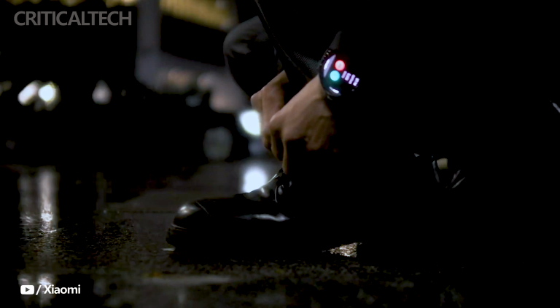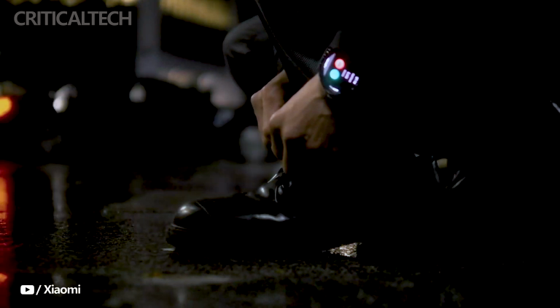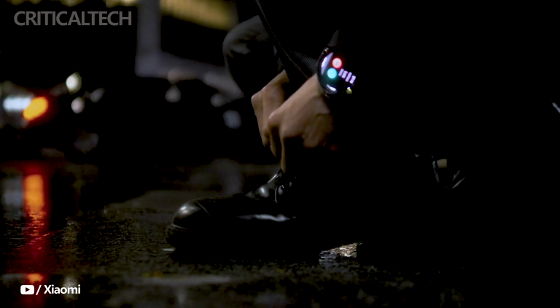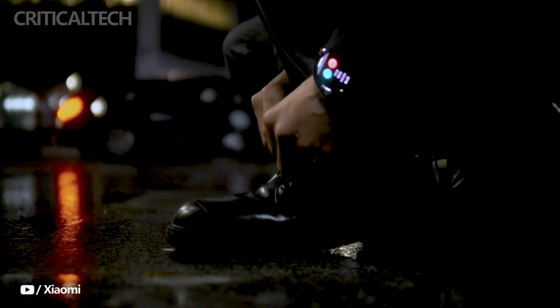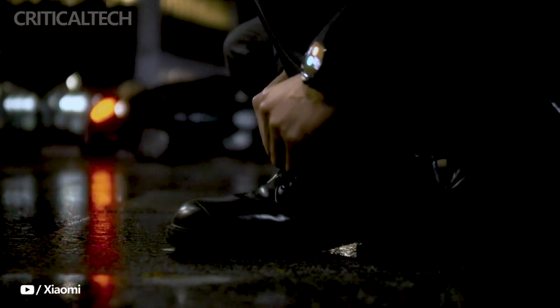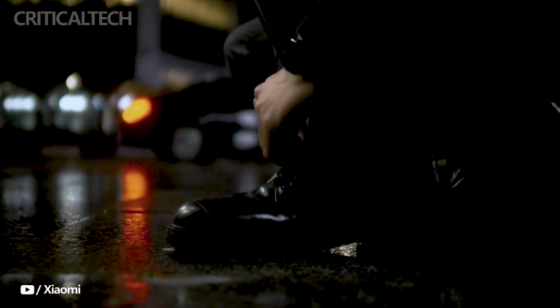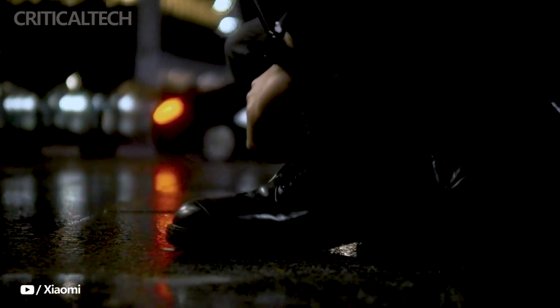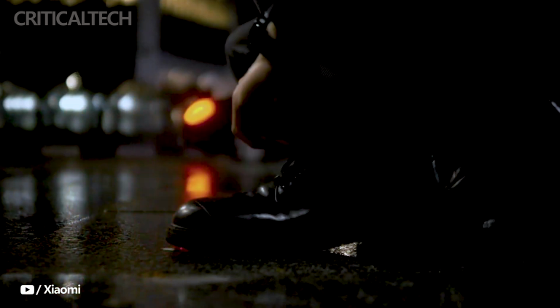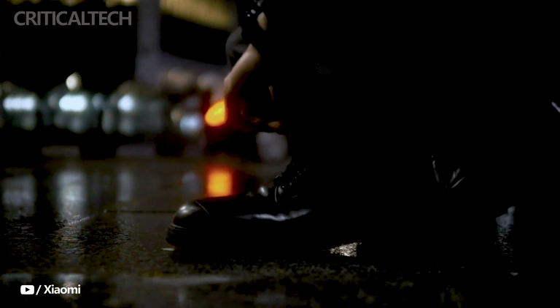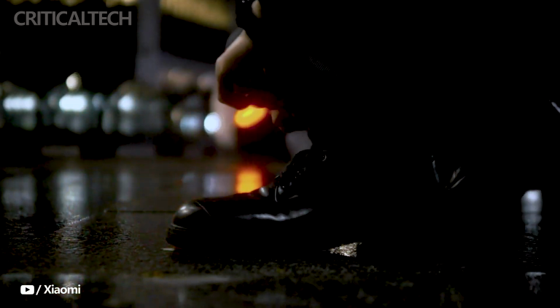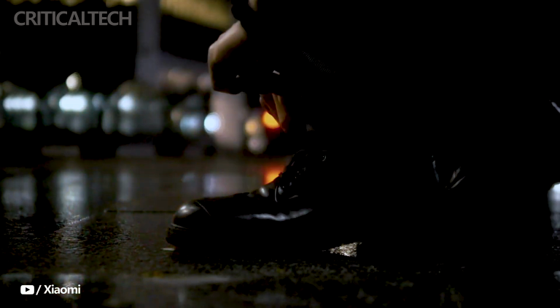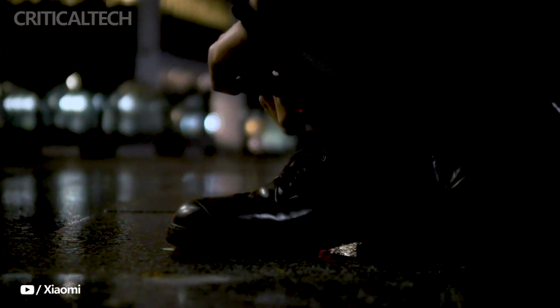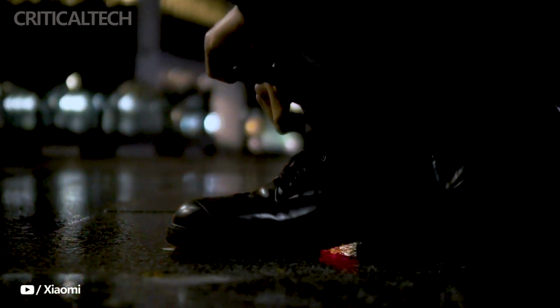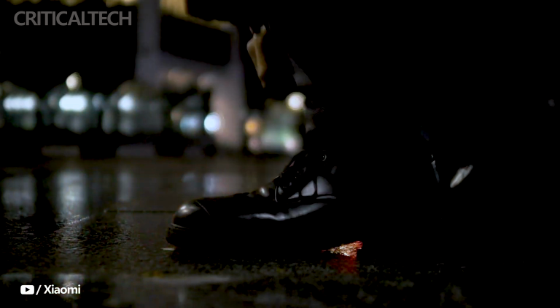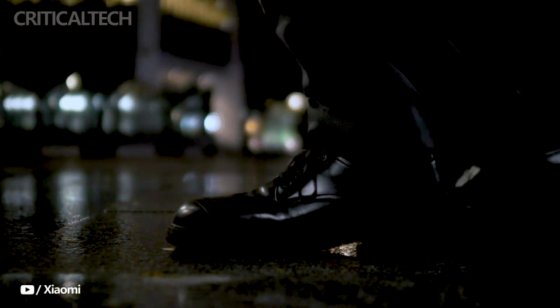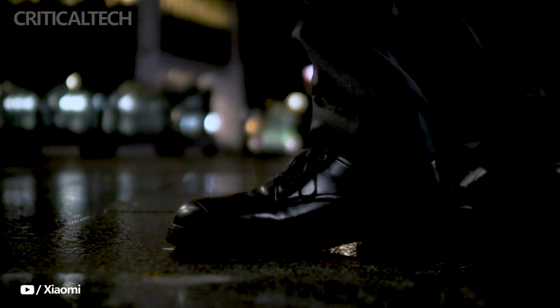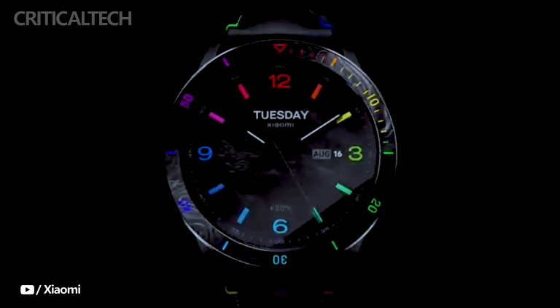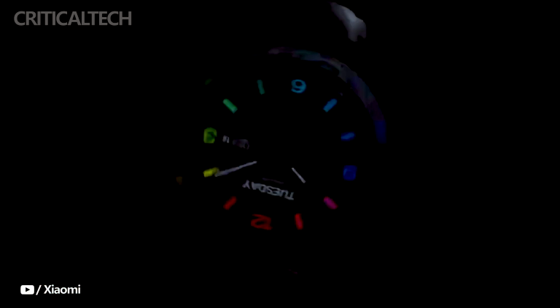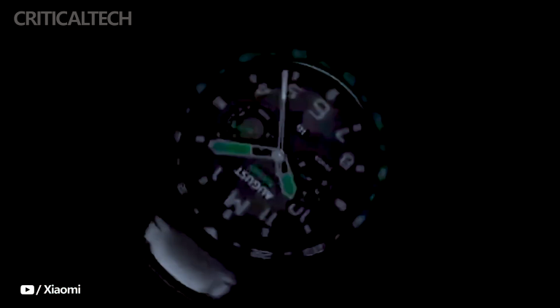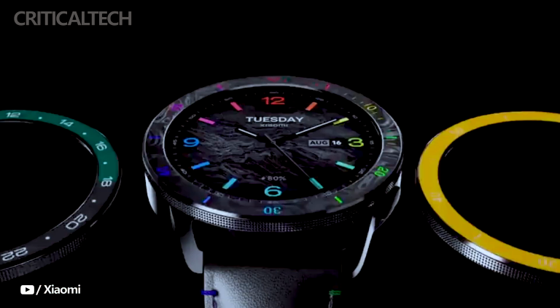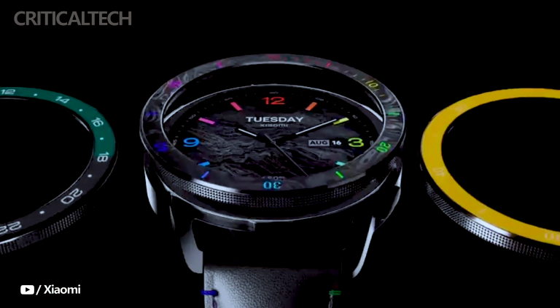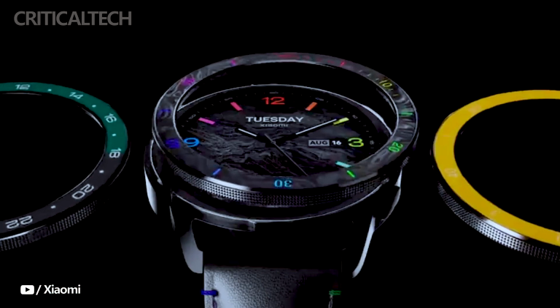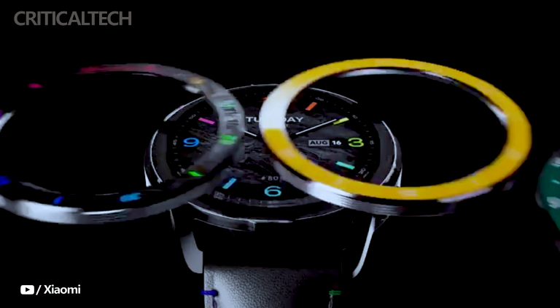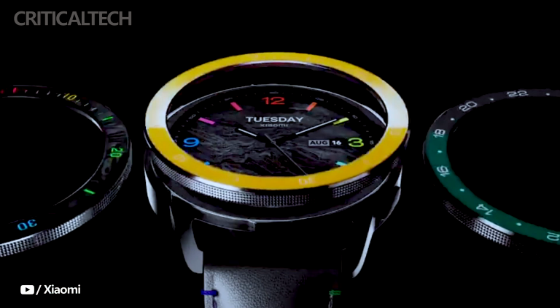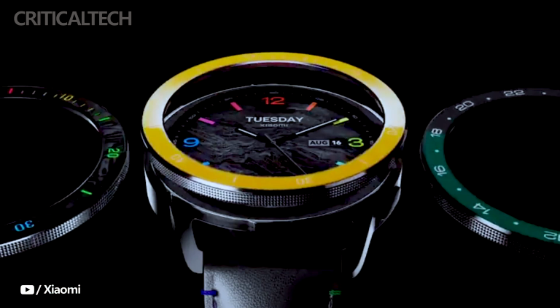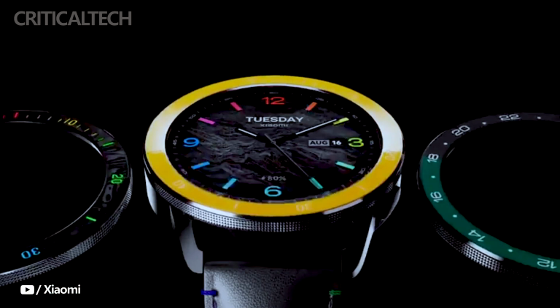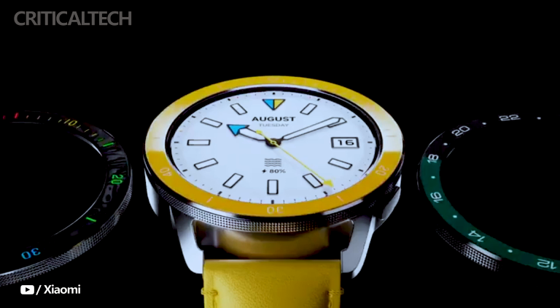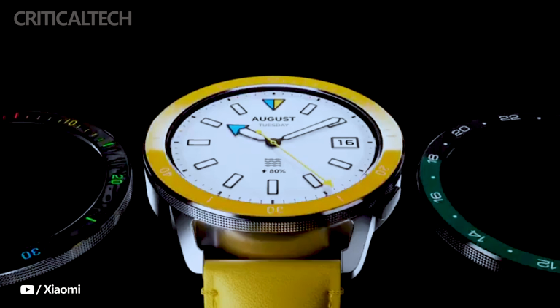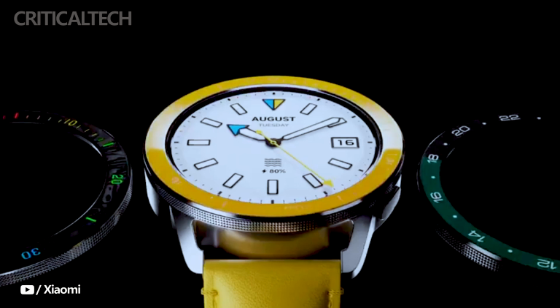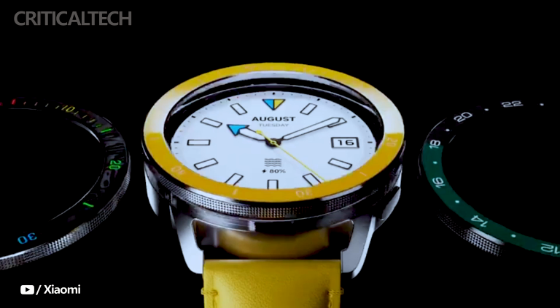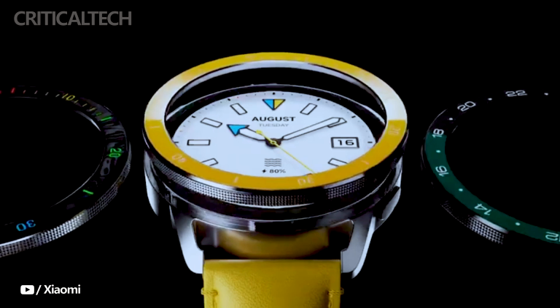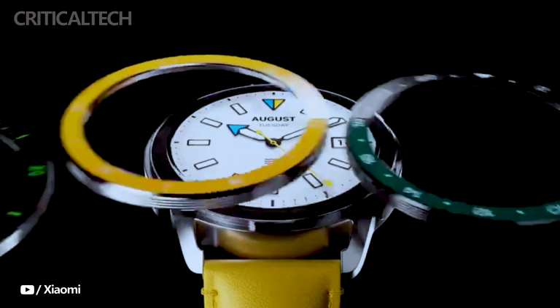What features interested you in the new generation of smartwatches? Write your opinion in the comments, have a nice day and see you soon!